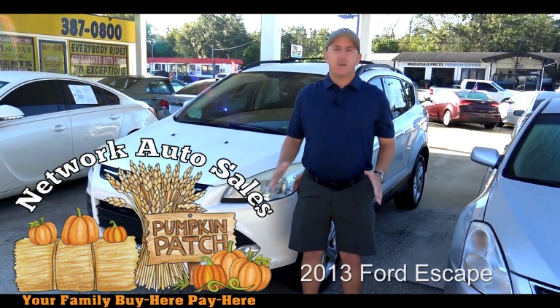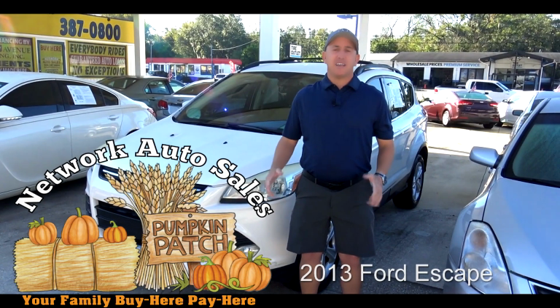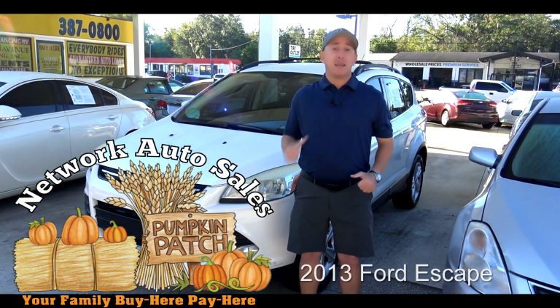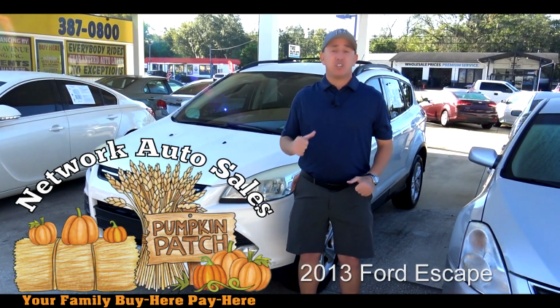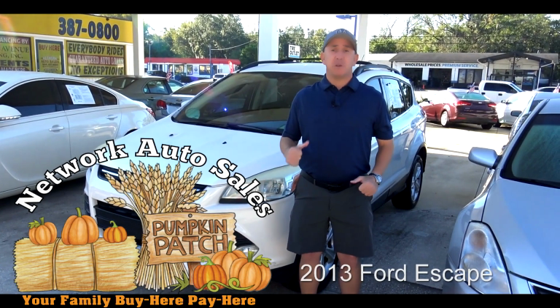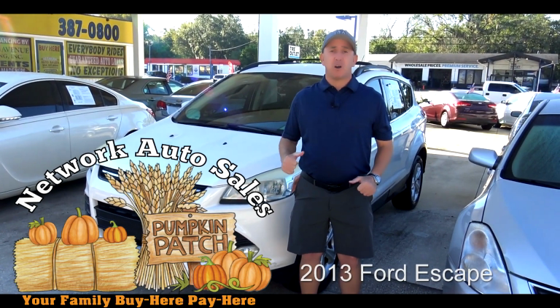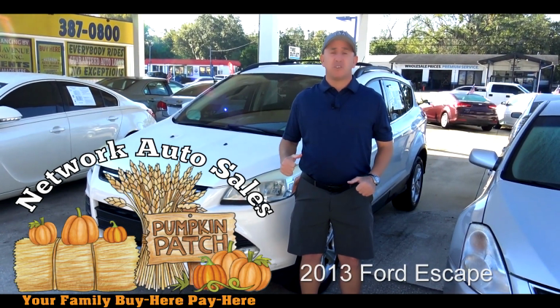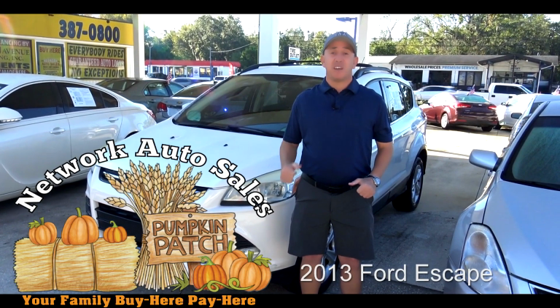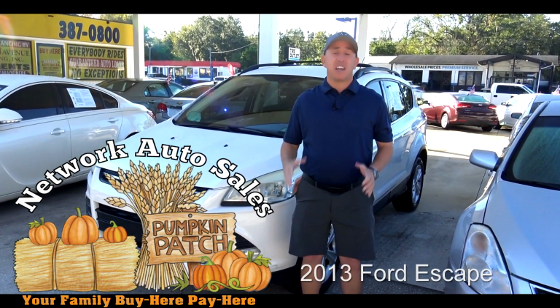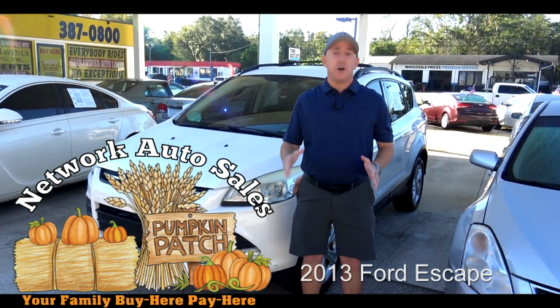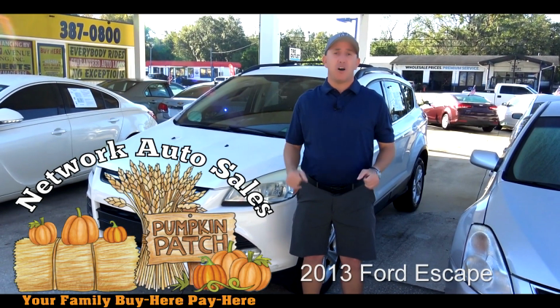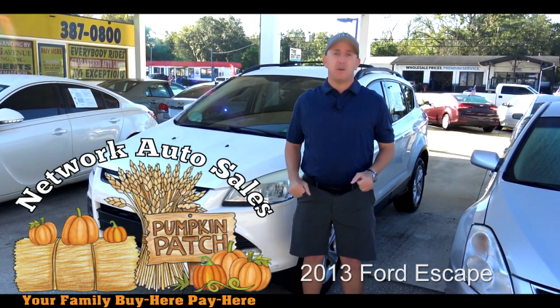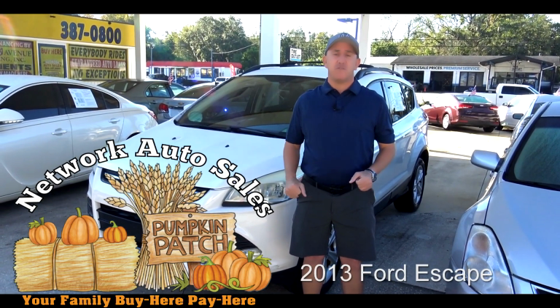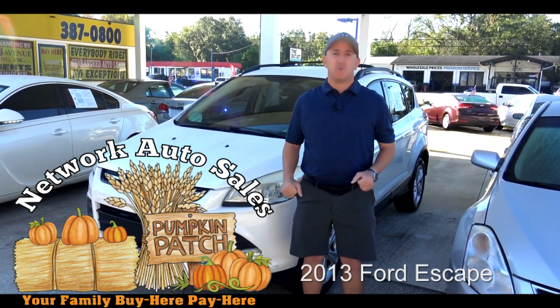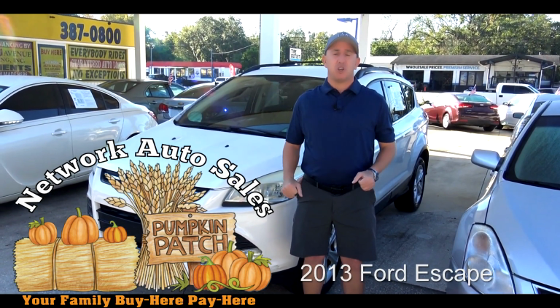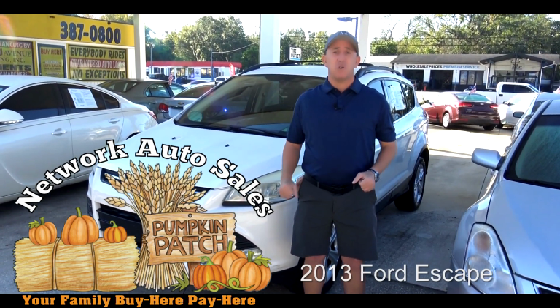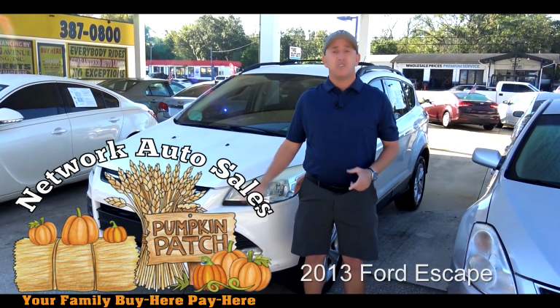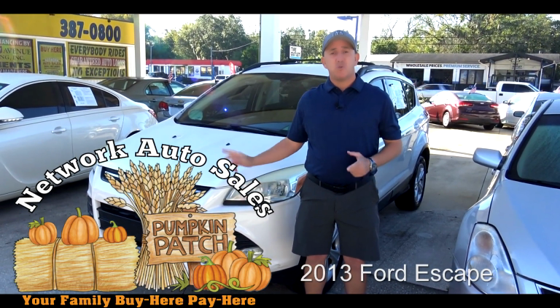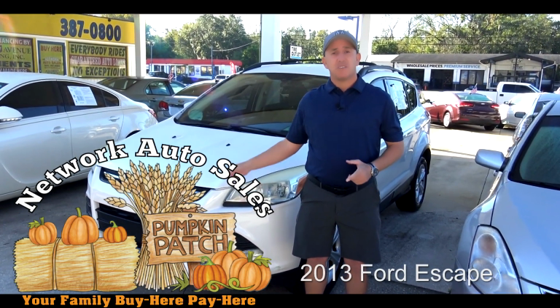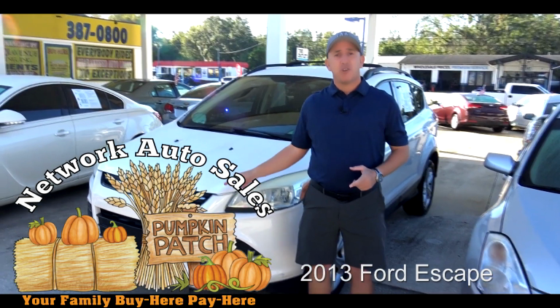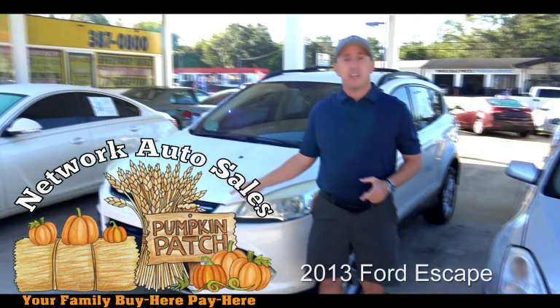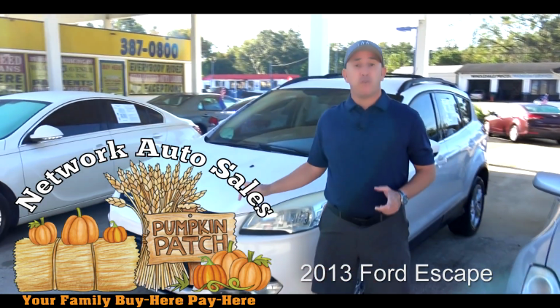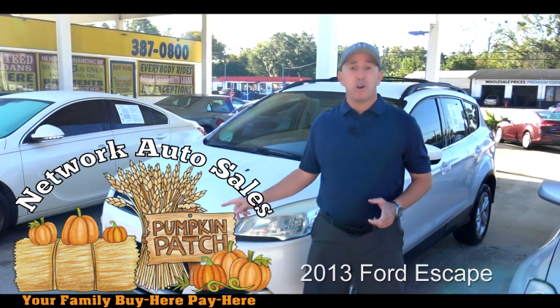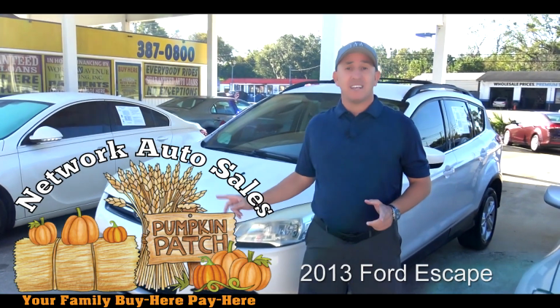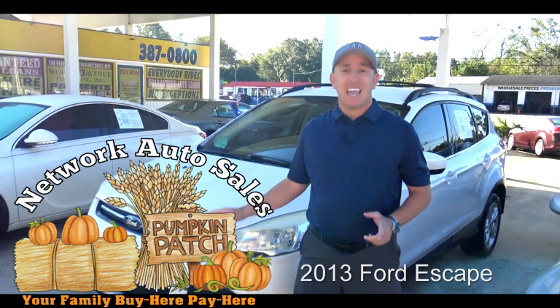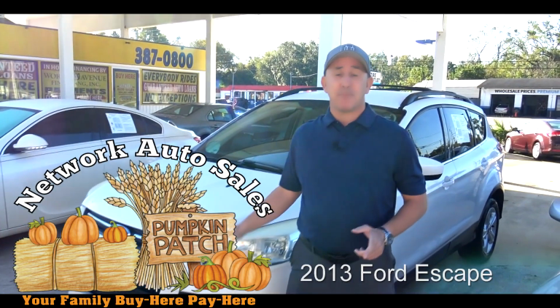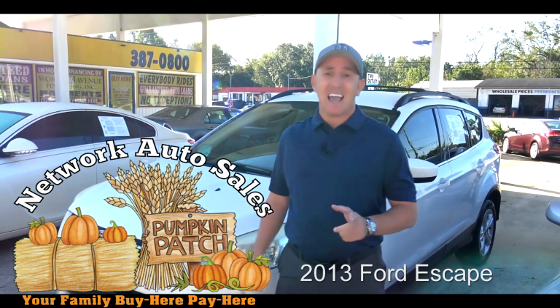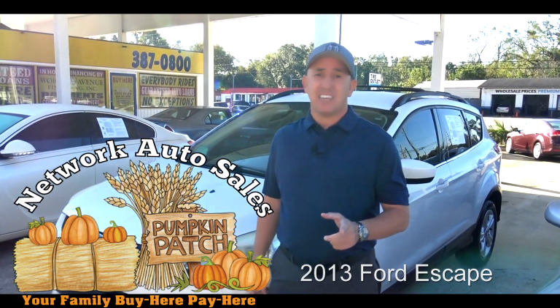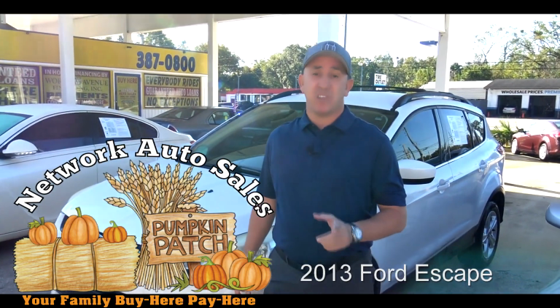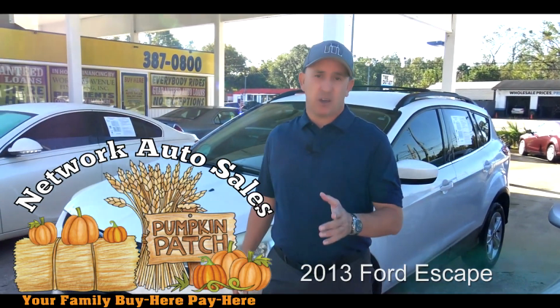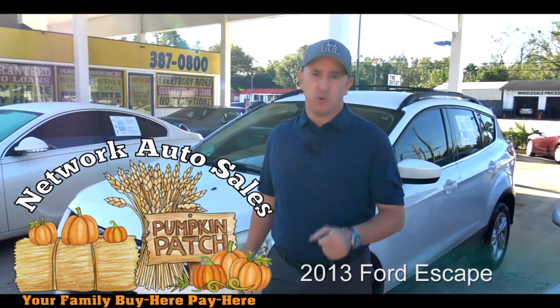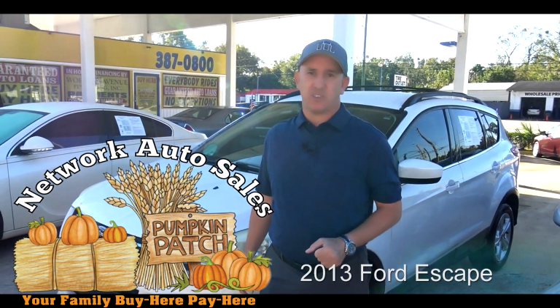Hello guys, my name is Chad with Network Auto Sales and I've got another awesome SUV that I want to show you. This 2013 Ford Escape SE with EcoBoost.